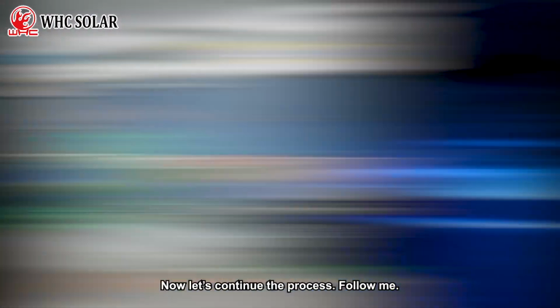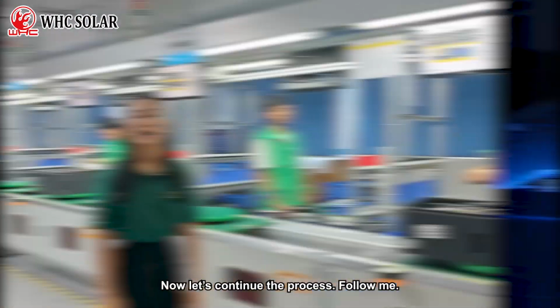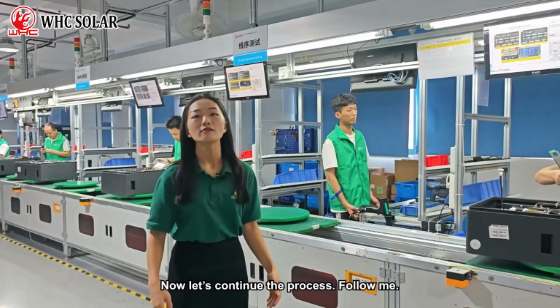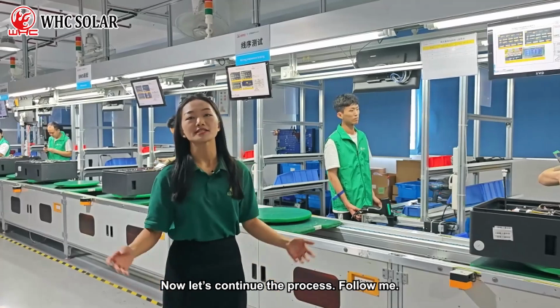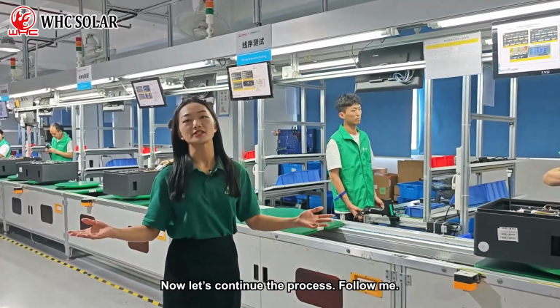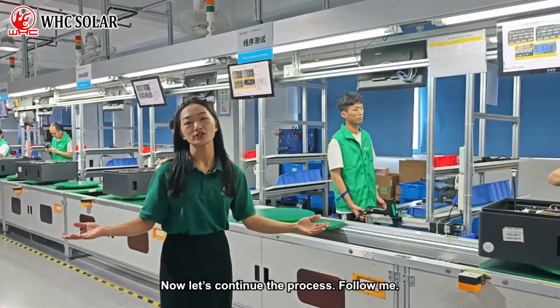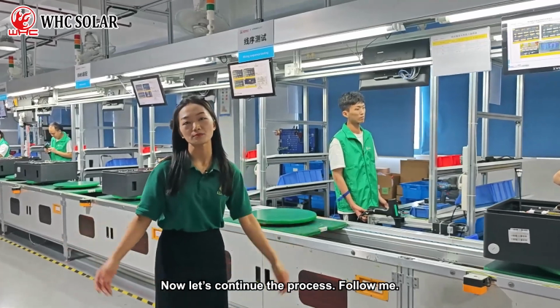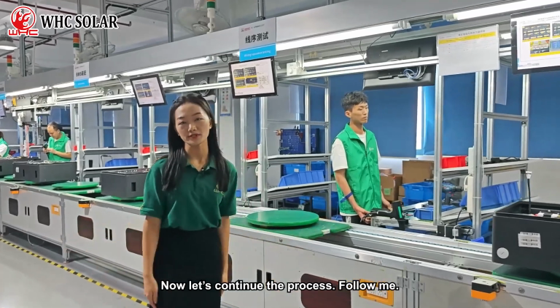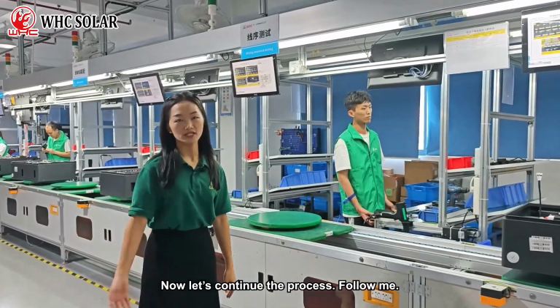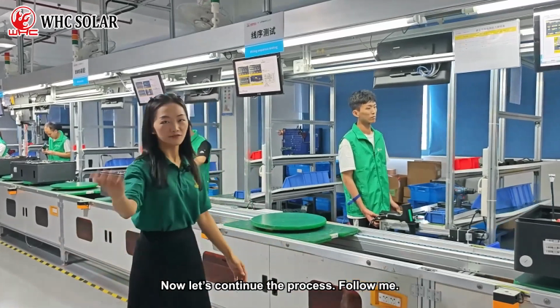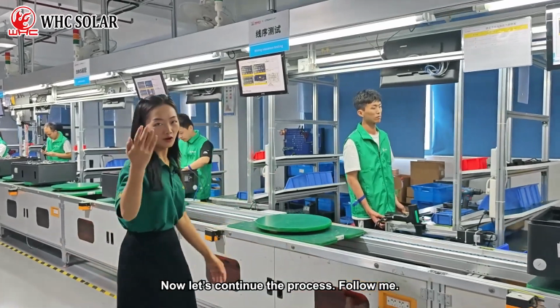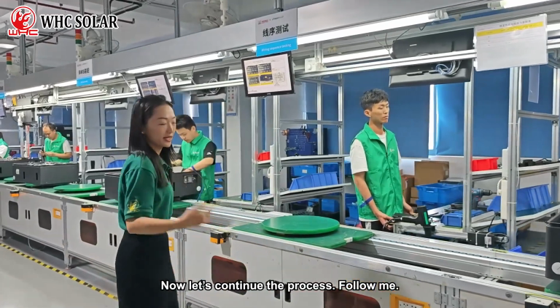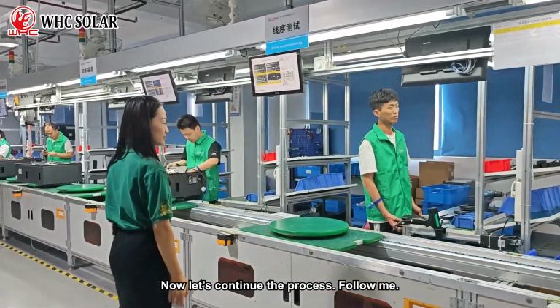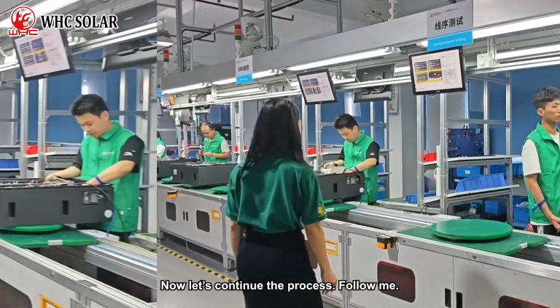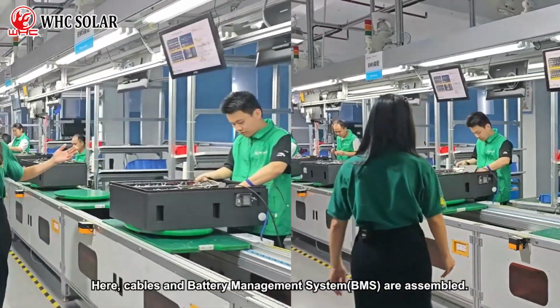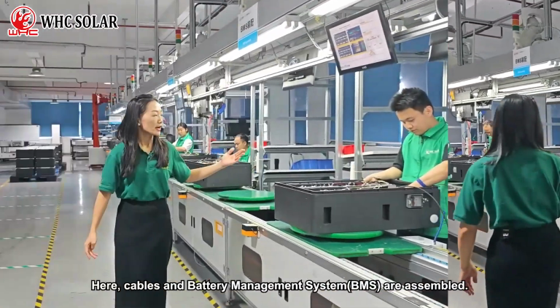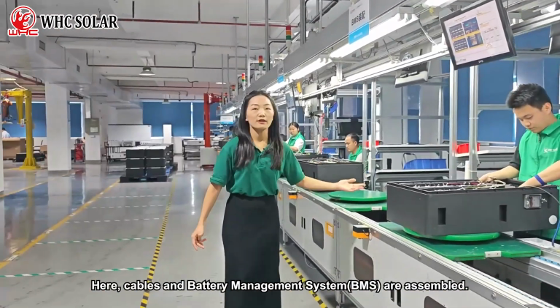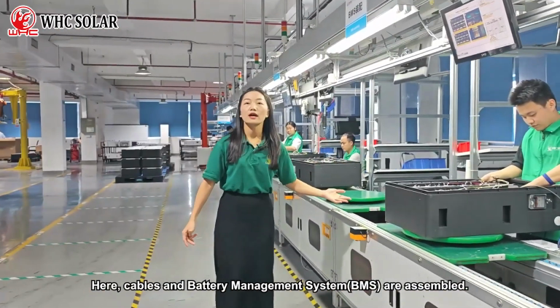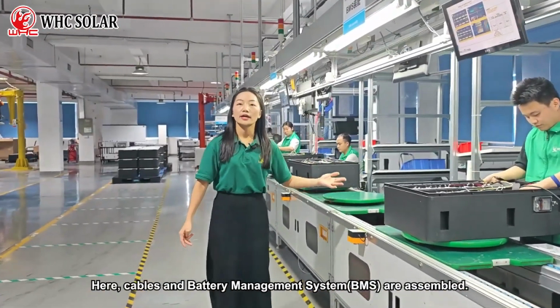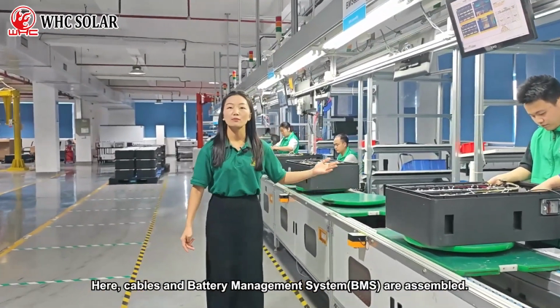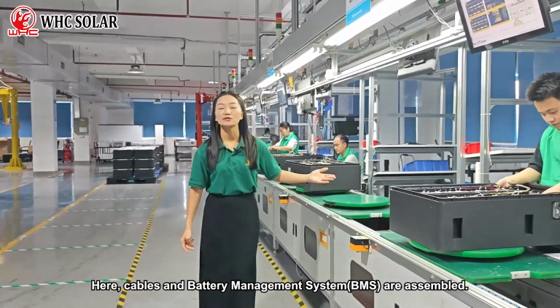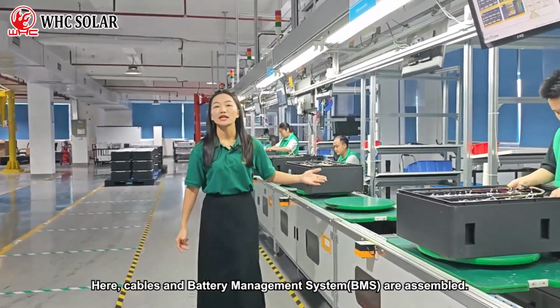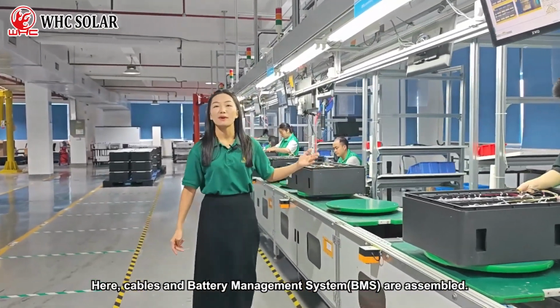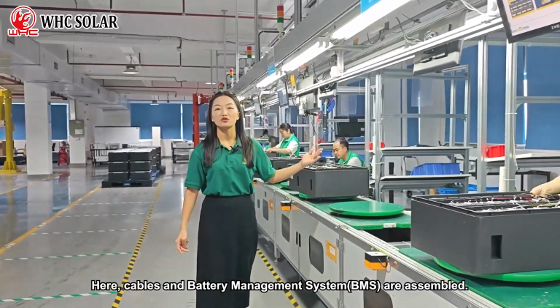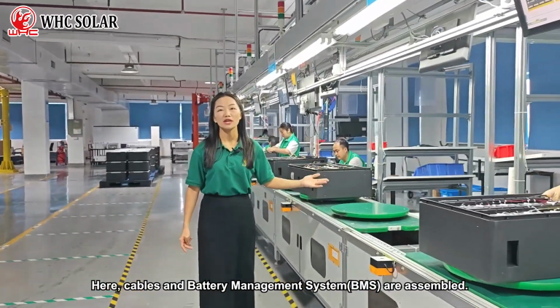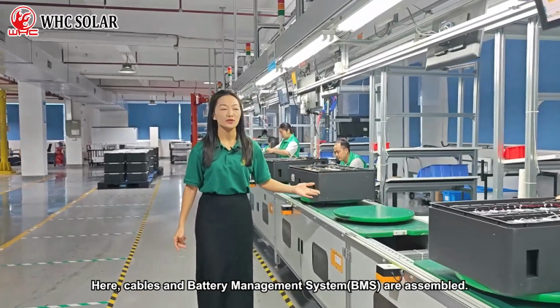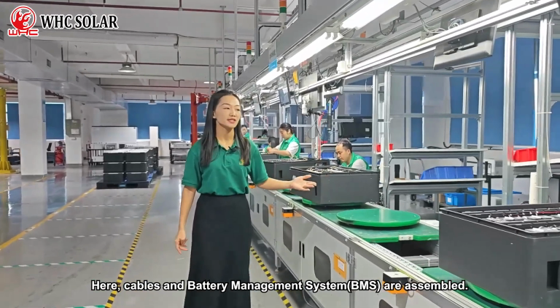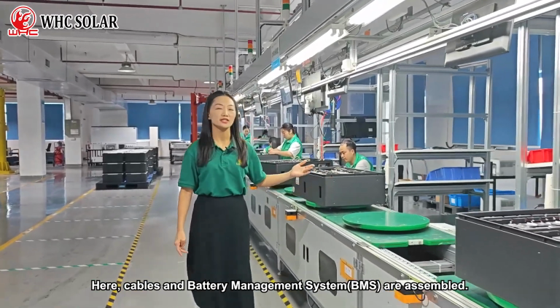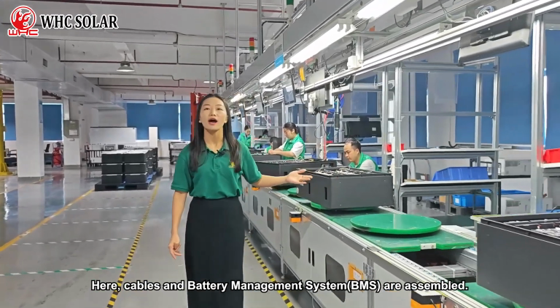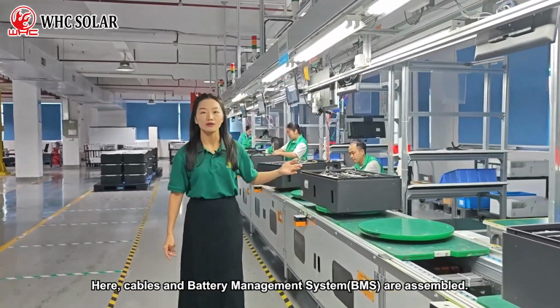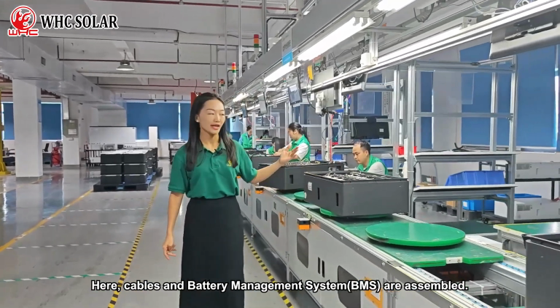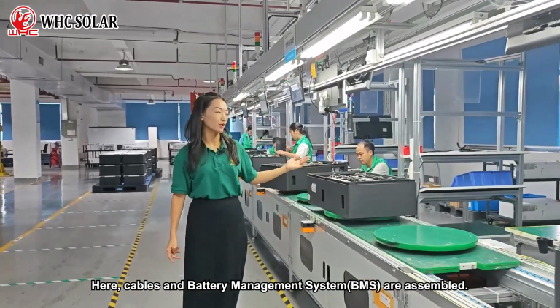Now, let's continue the process — follow me. Here, cables and battery management systems are assembled.